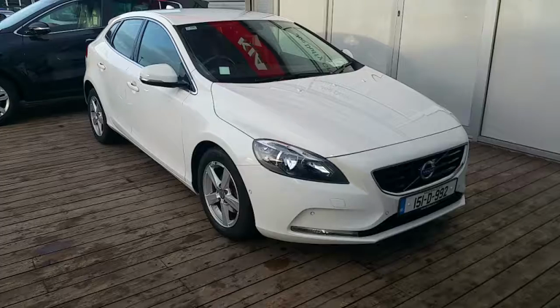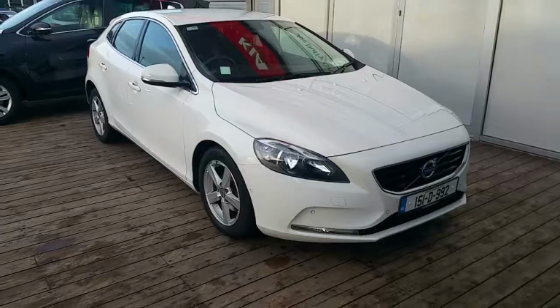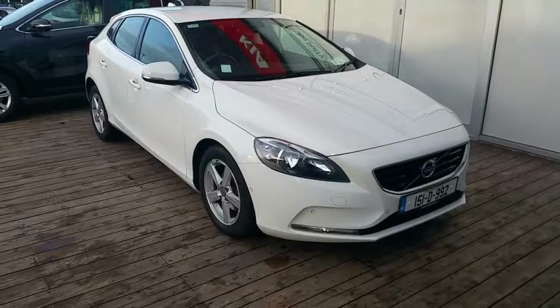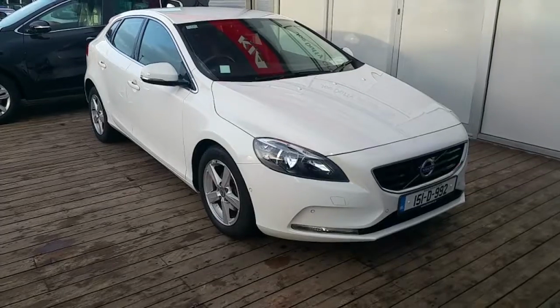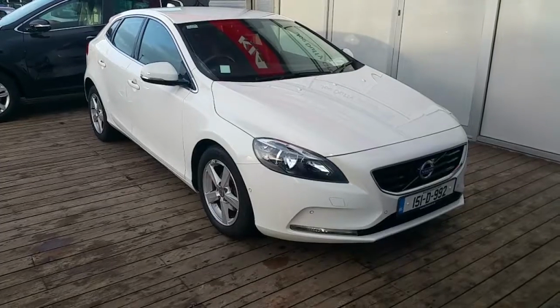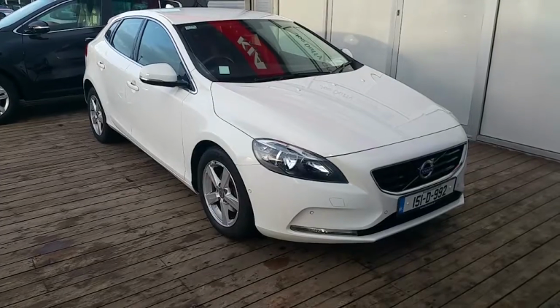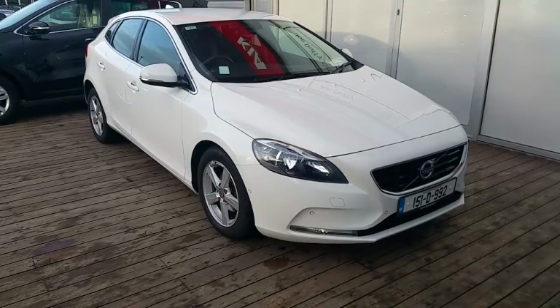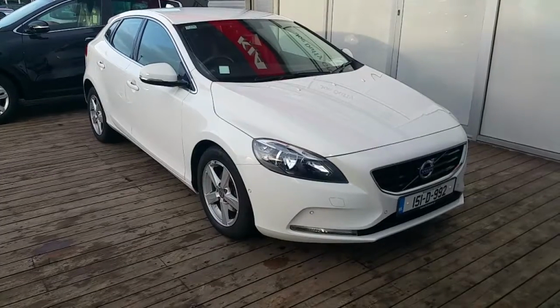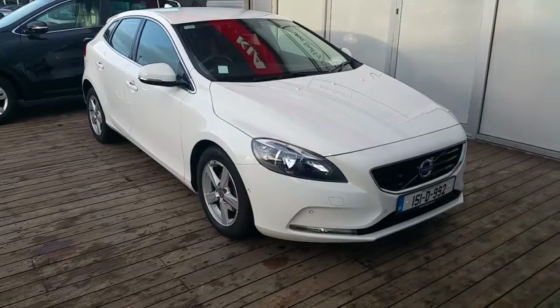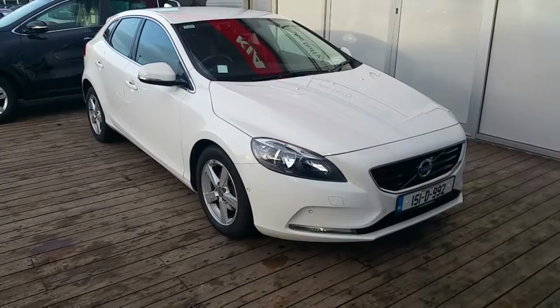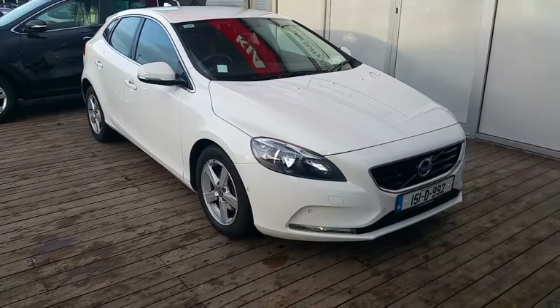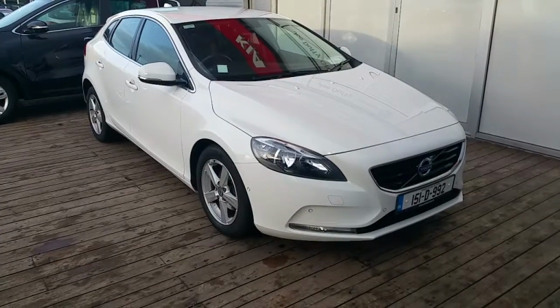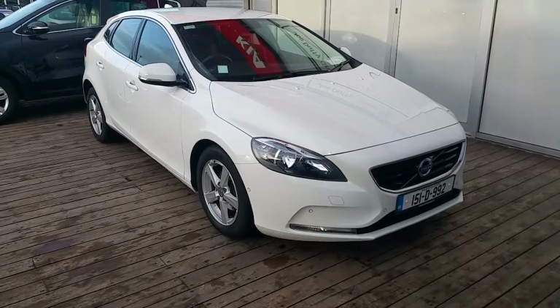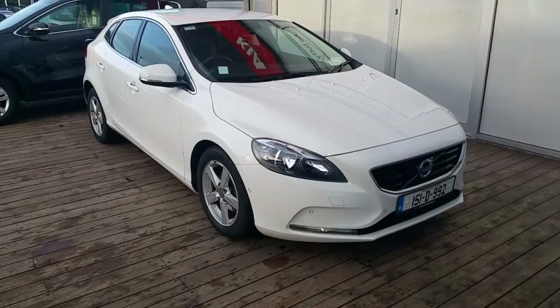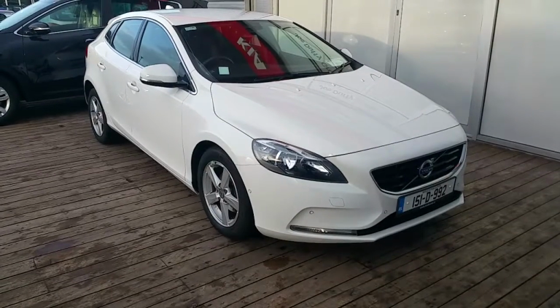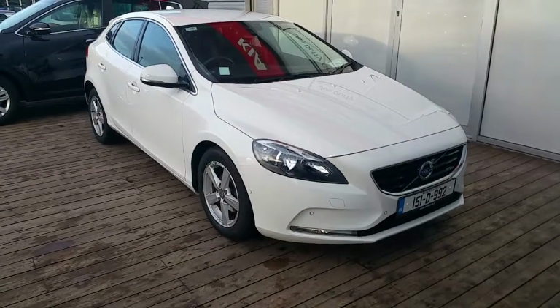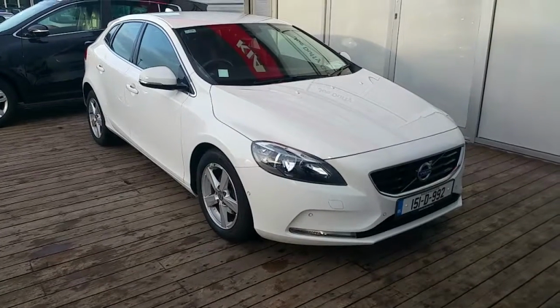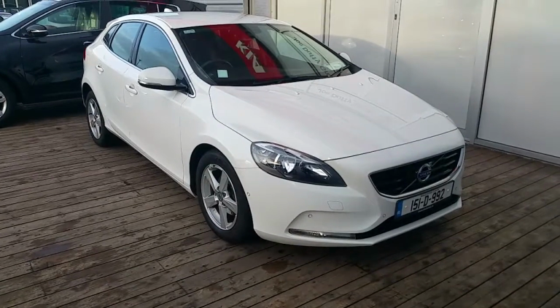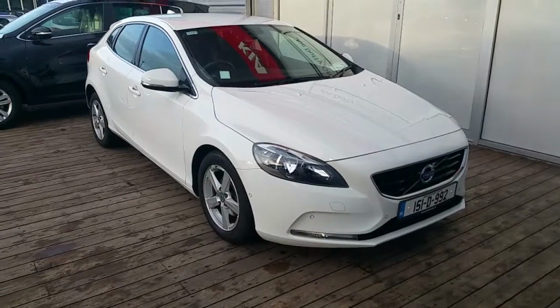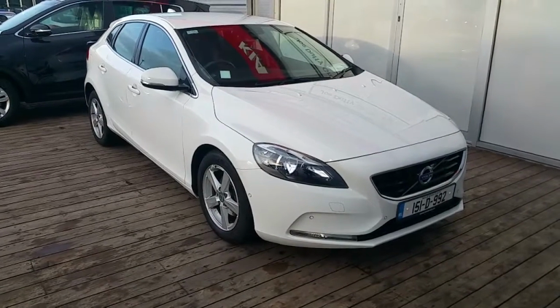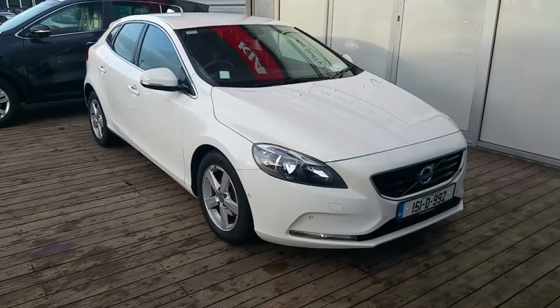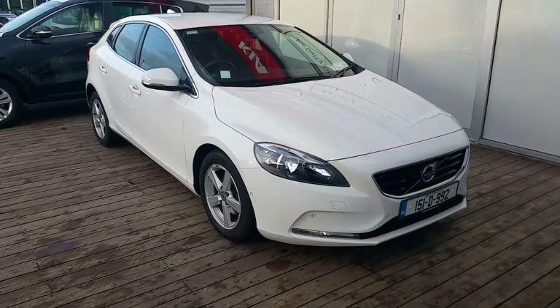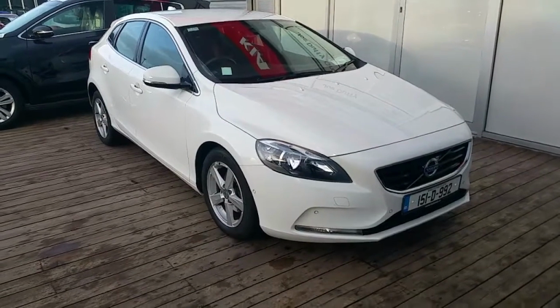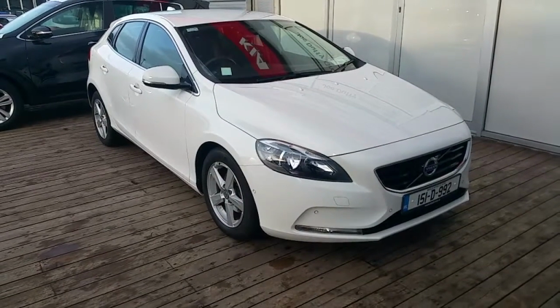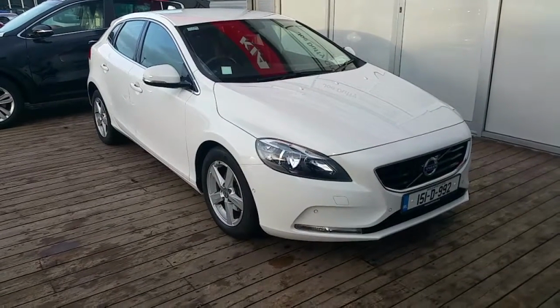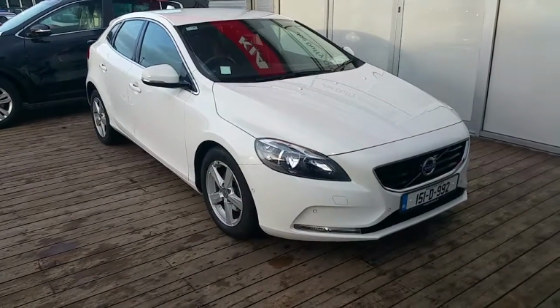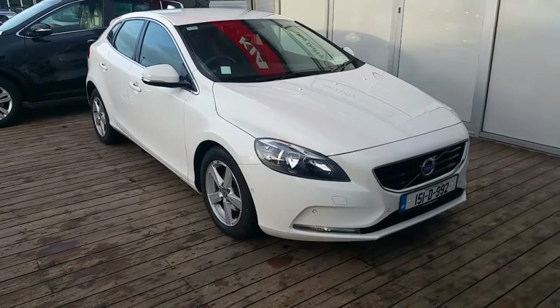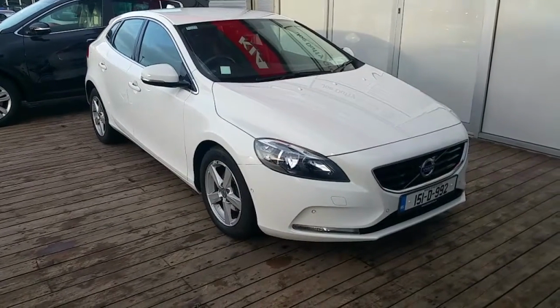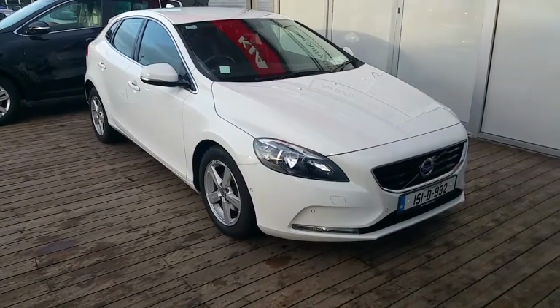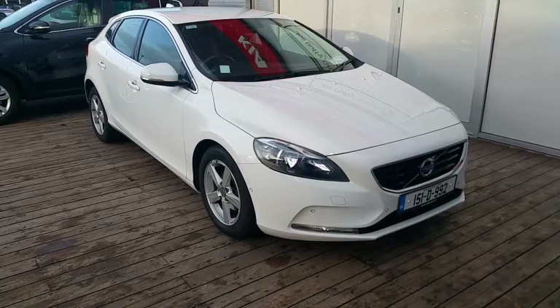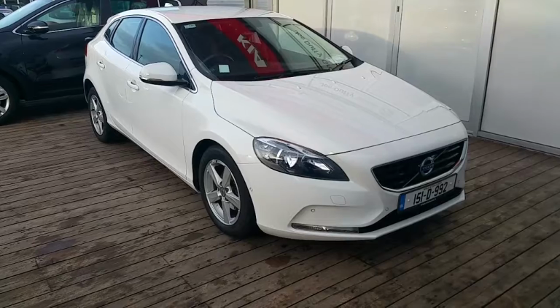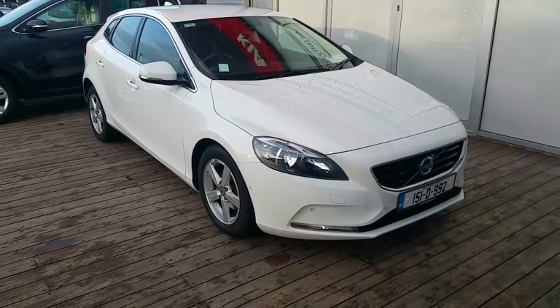Hello and welcome to Joe Duffy Volvo. Today we are reviewing this 151 Volvo V40 D2 SE manual.